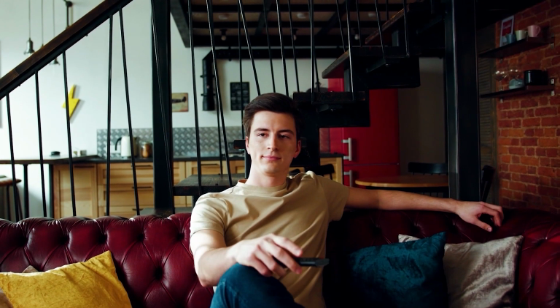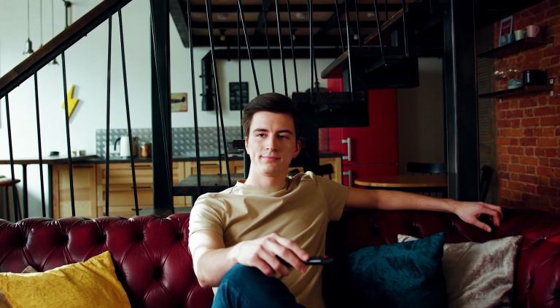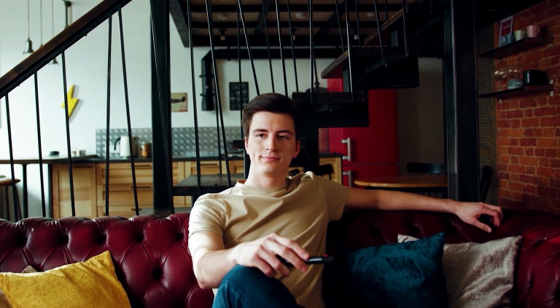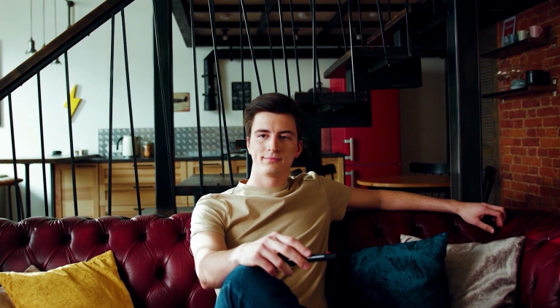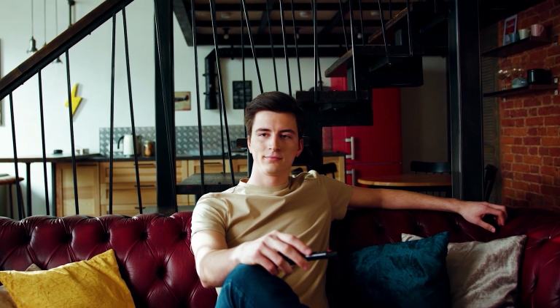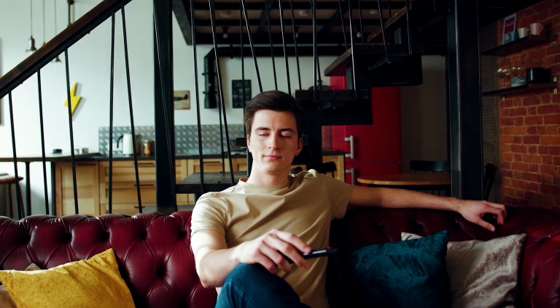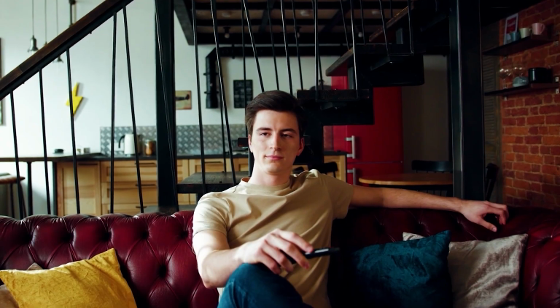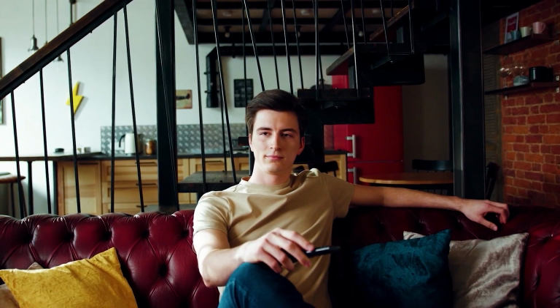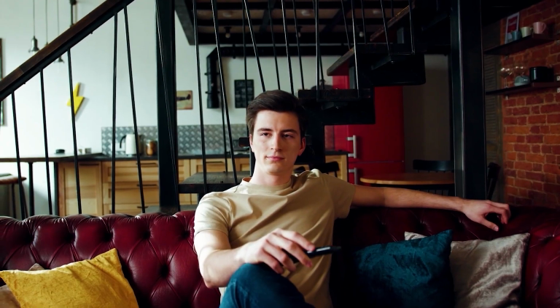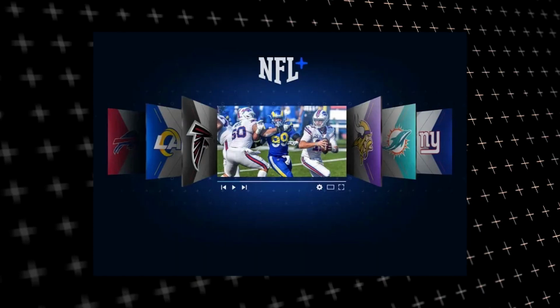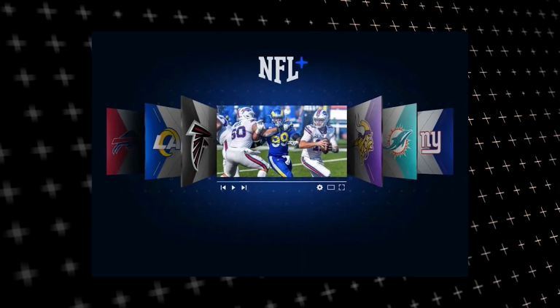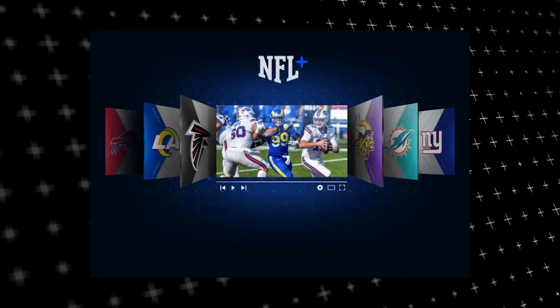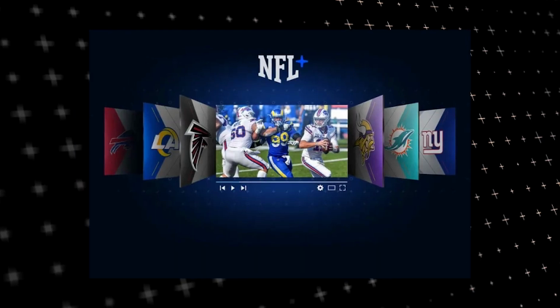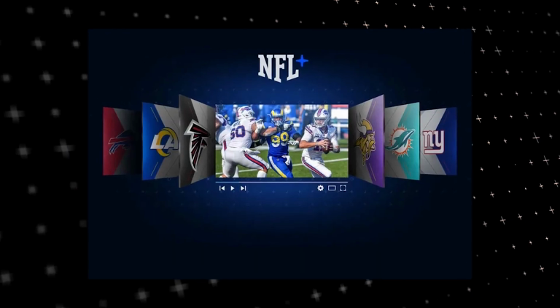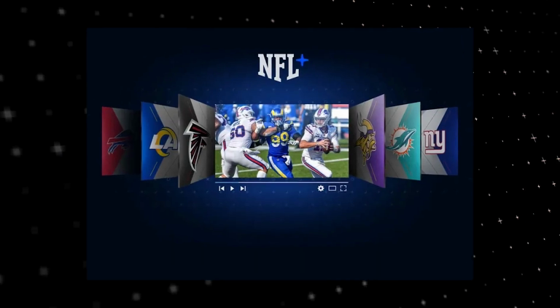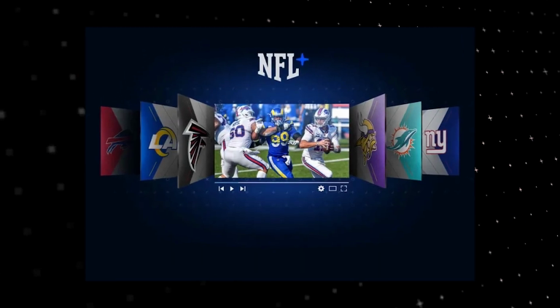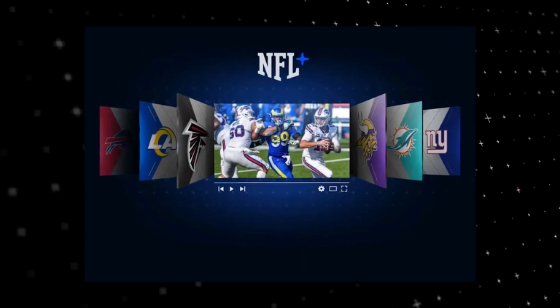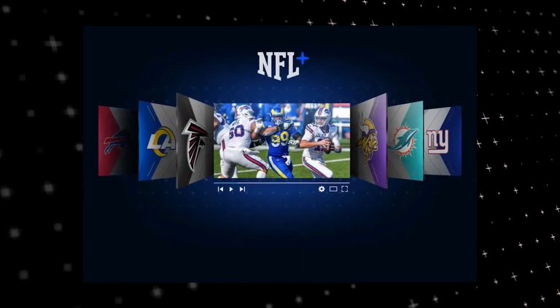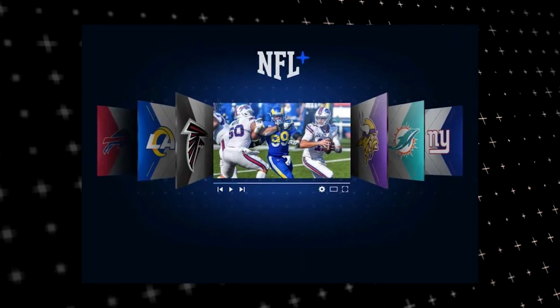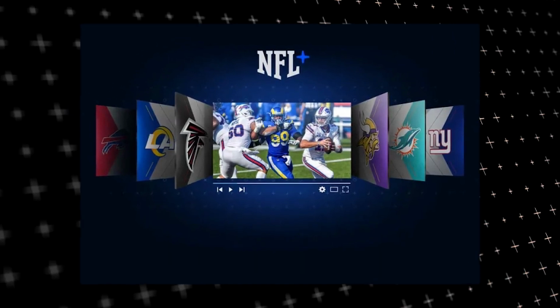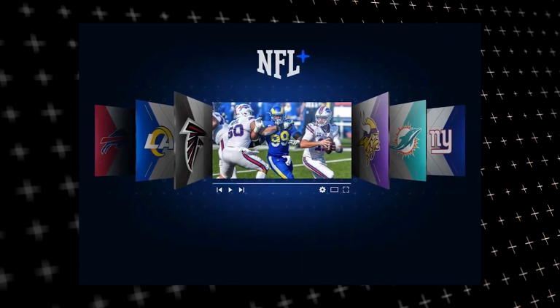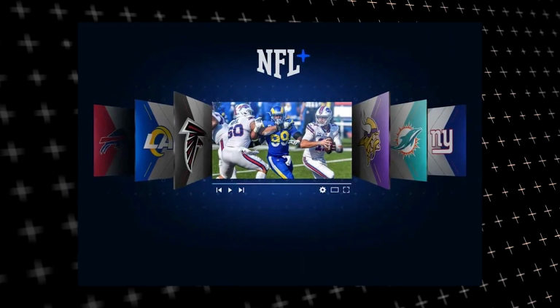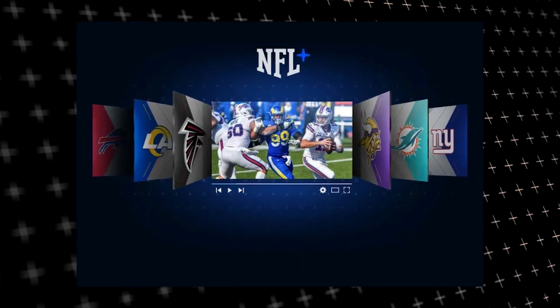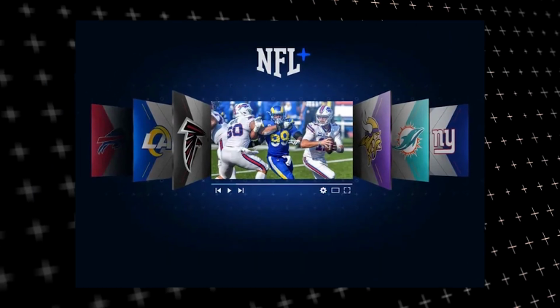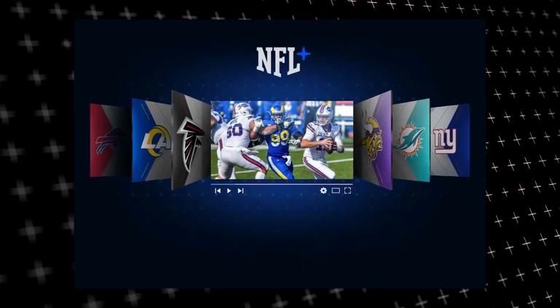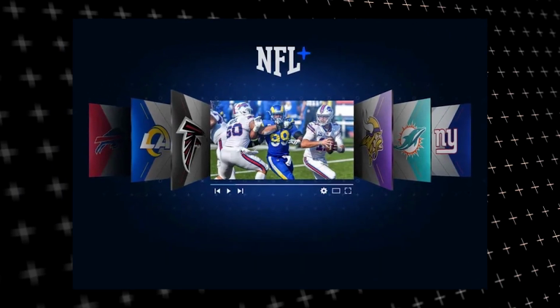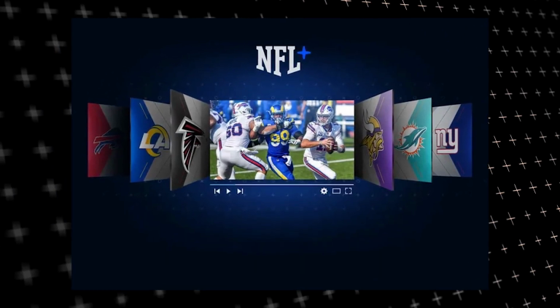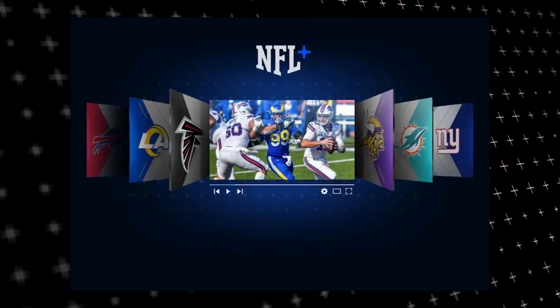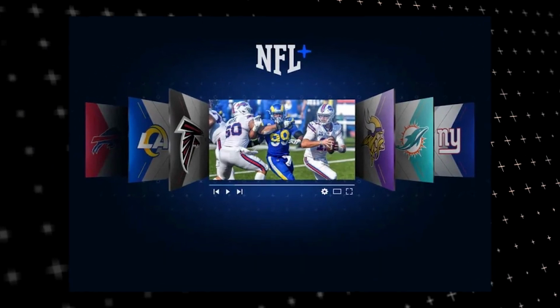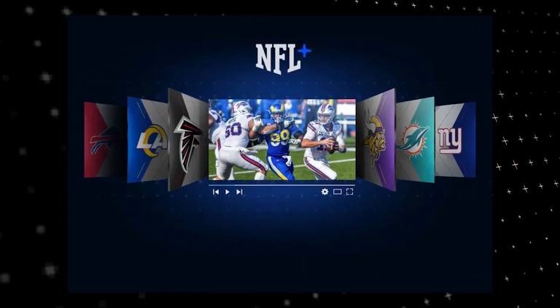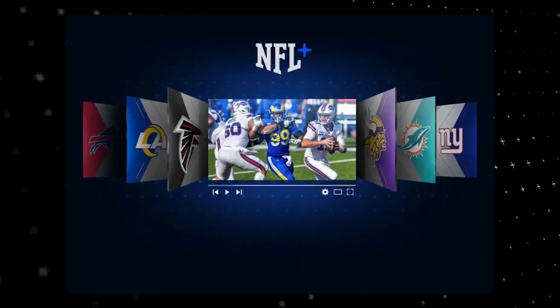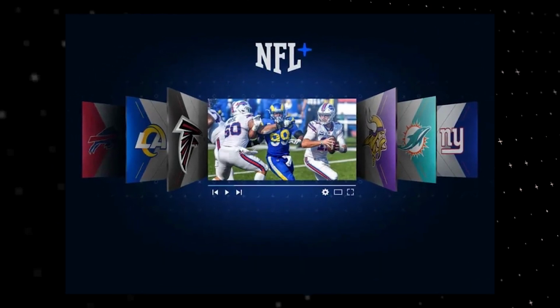Let's see if we can fix your problems and get your NFL Plus back up and running as quickly as possible.